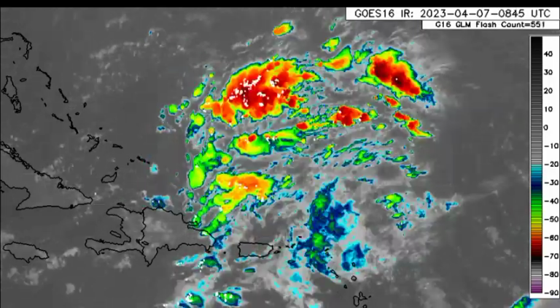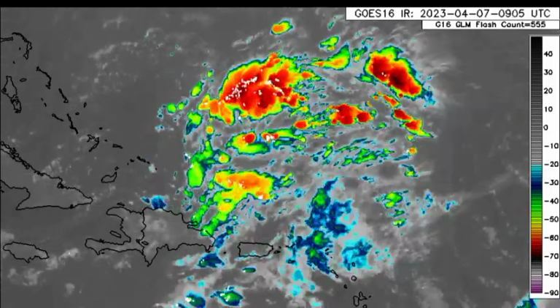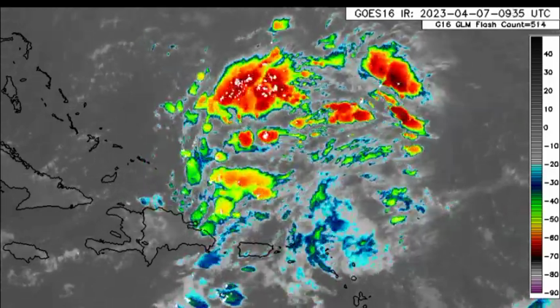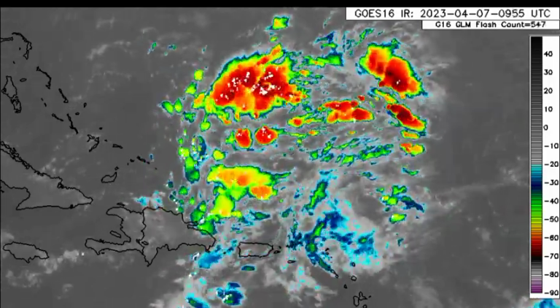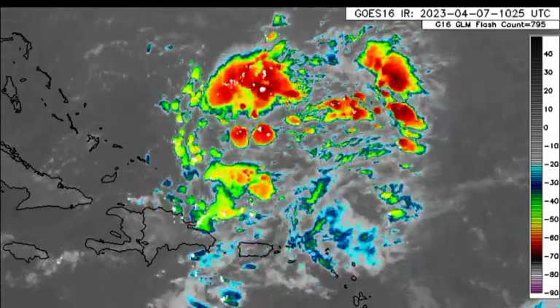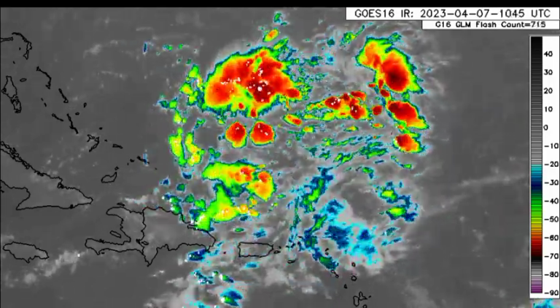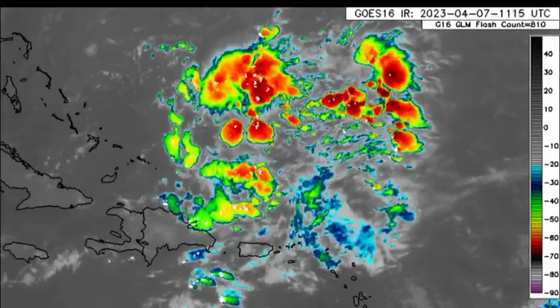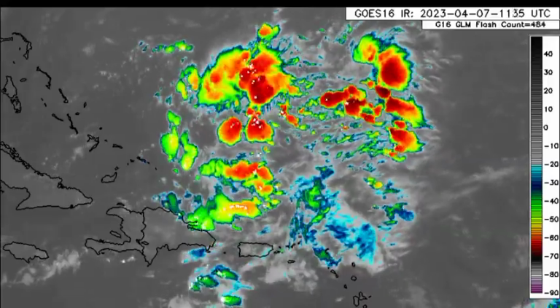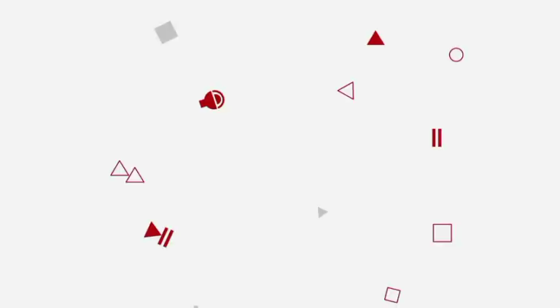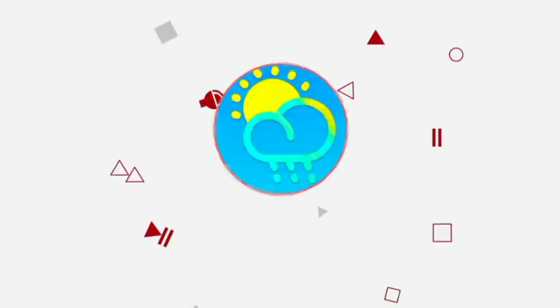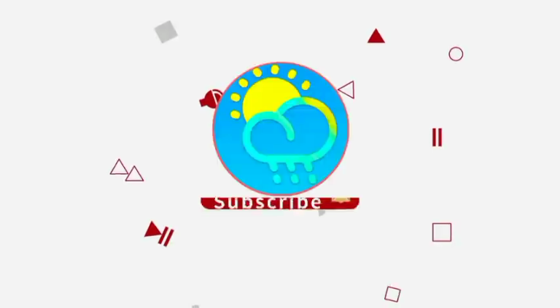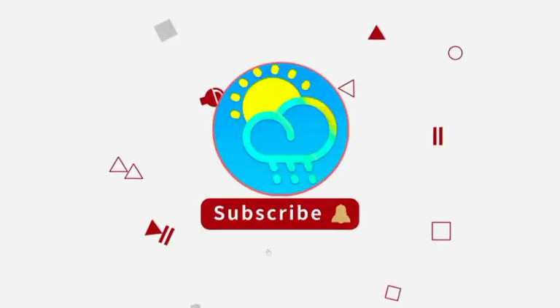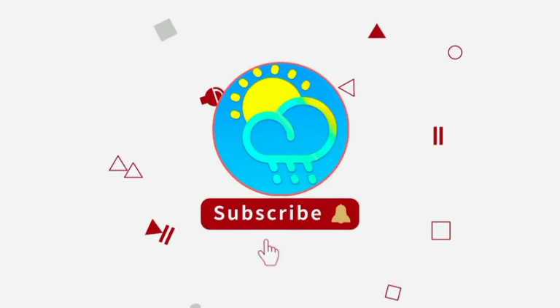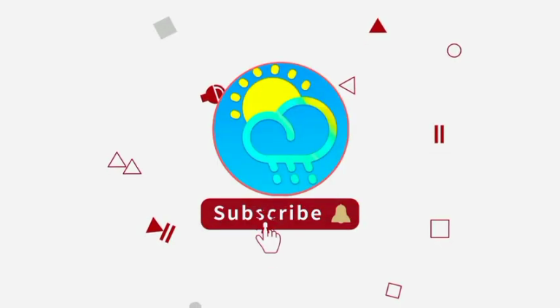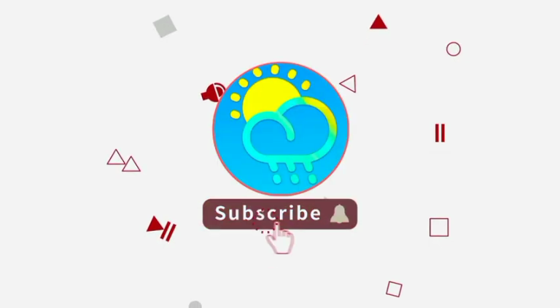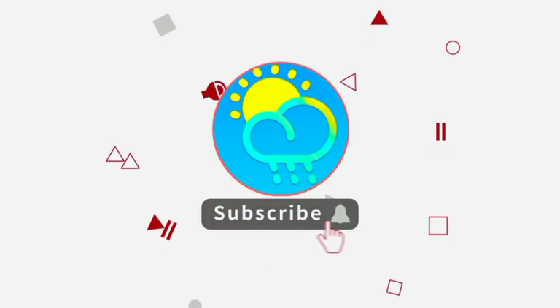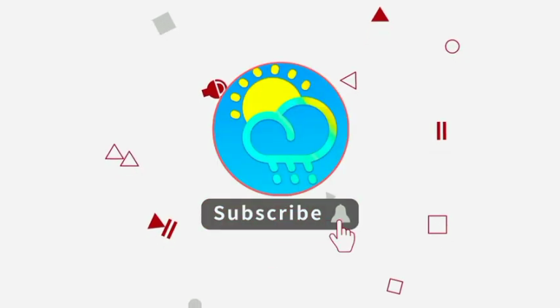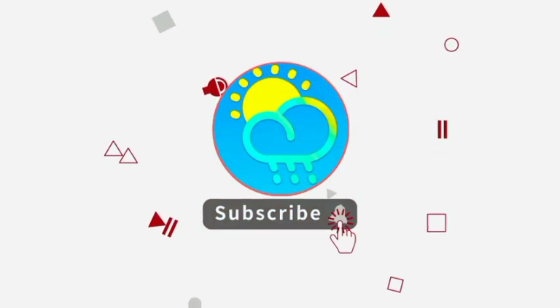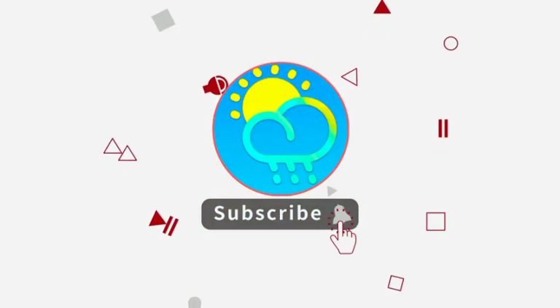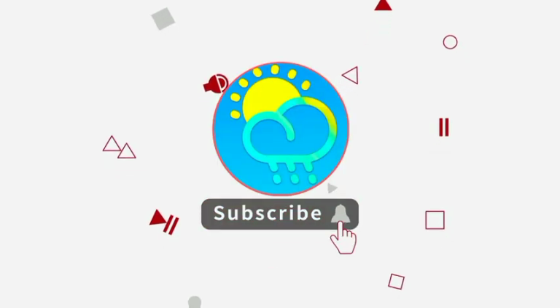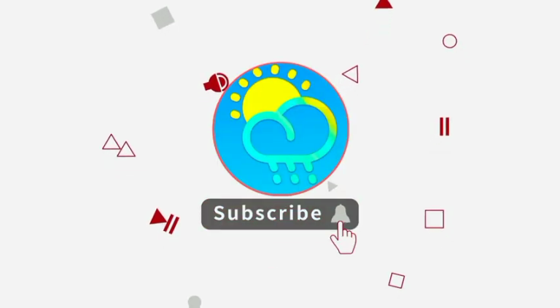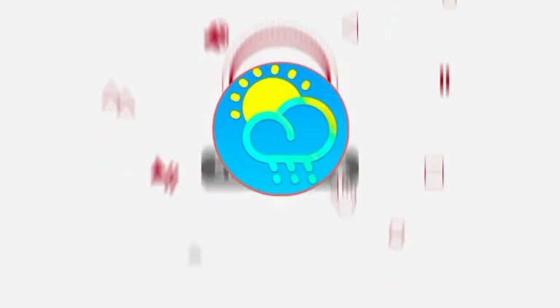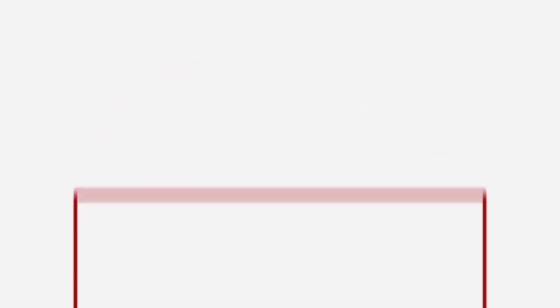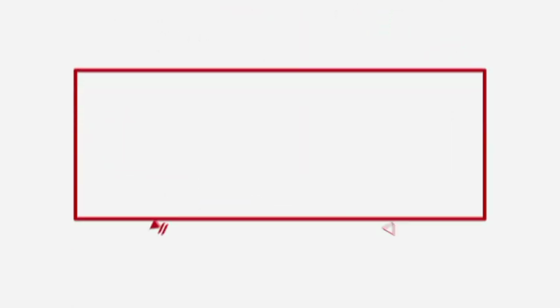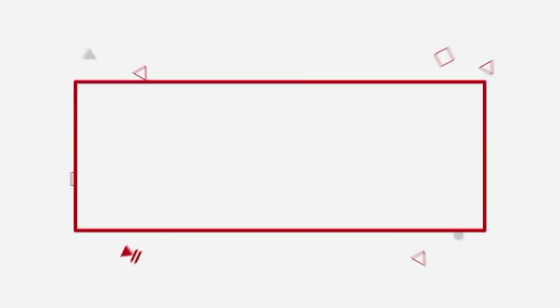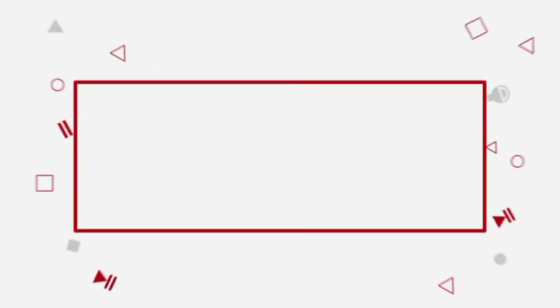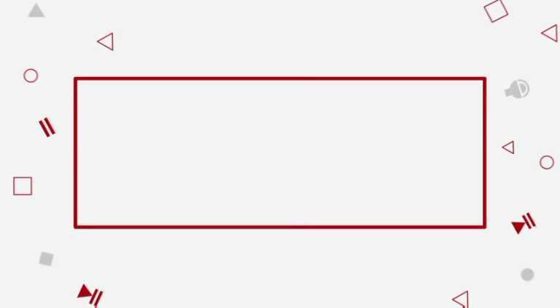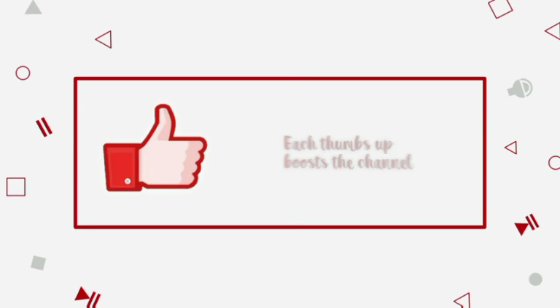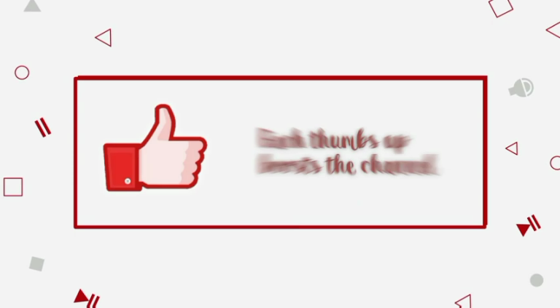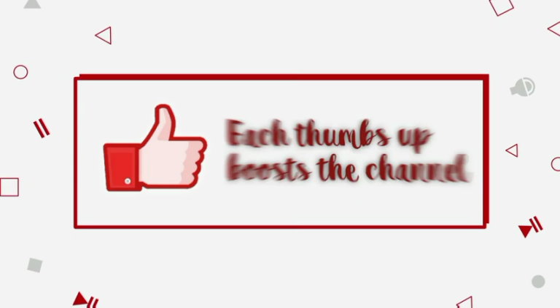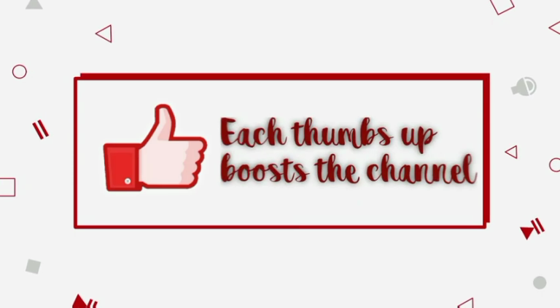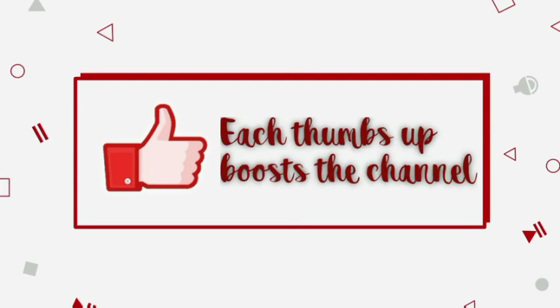So before I go into details, please do subscribe if you haven't yet done so and tap the notification bell so that you never miss an important update.